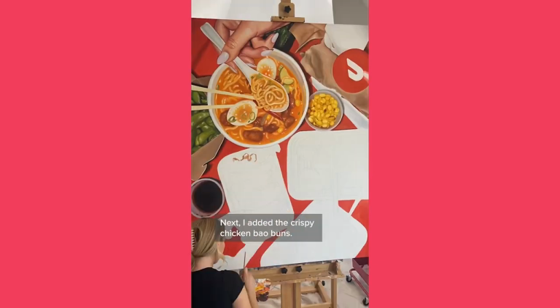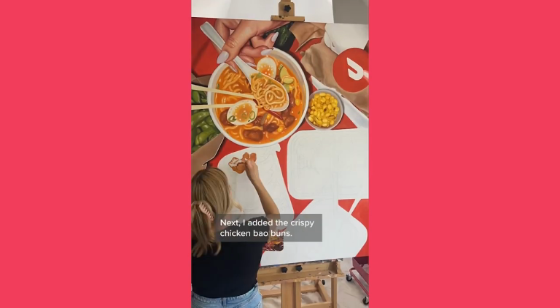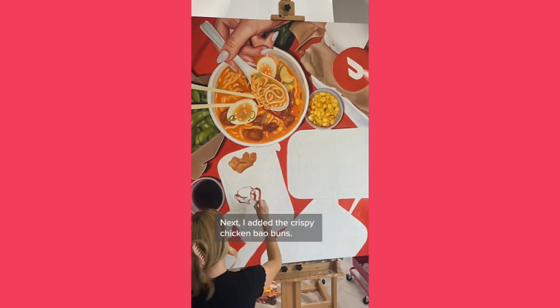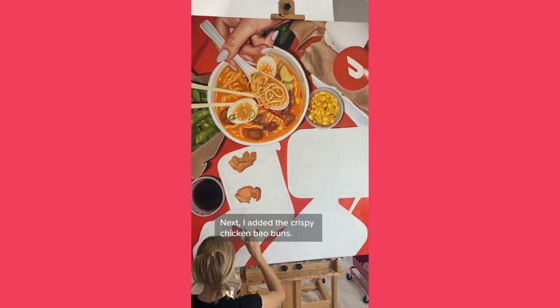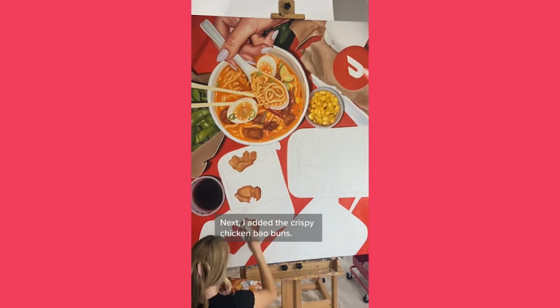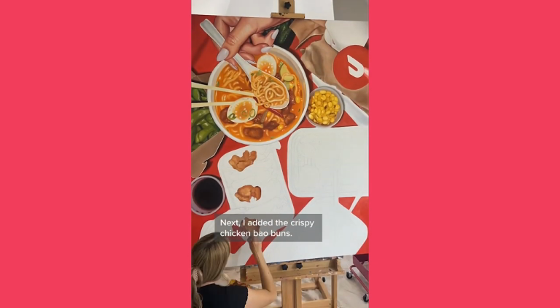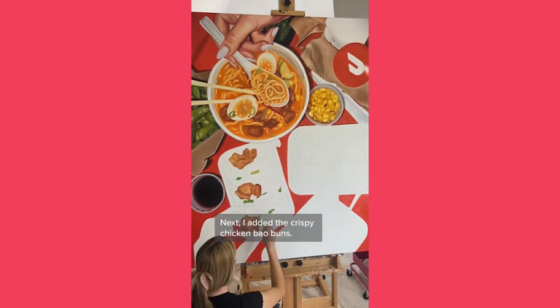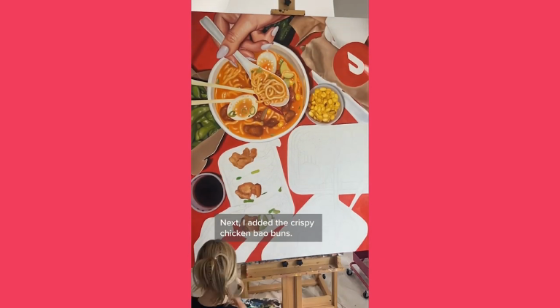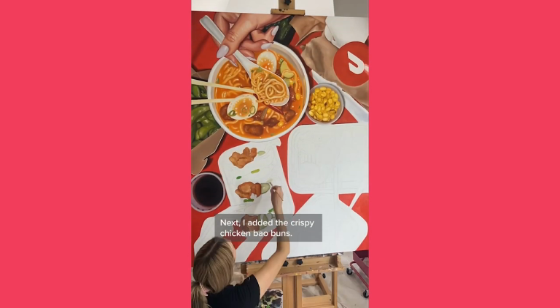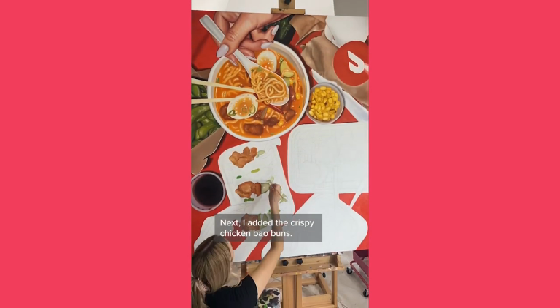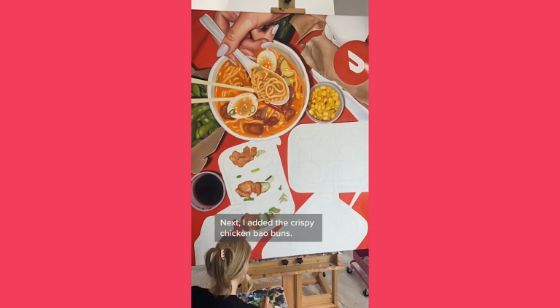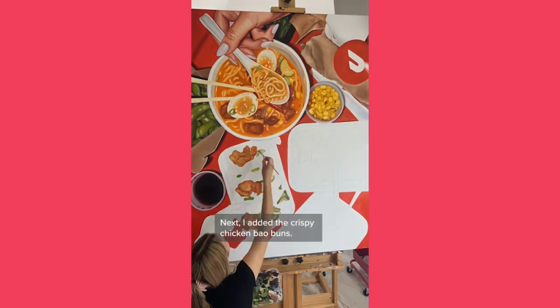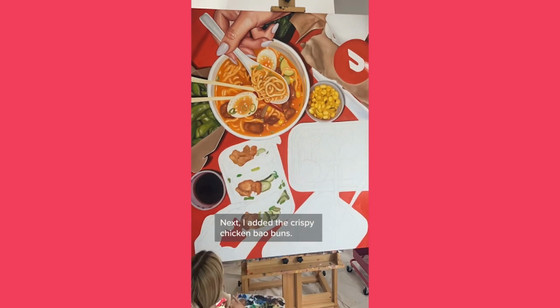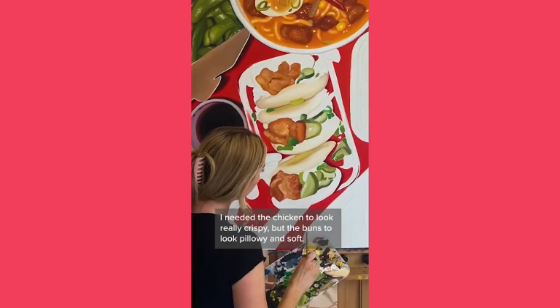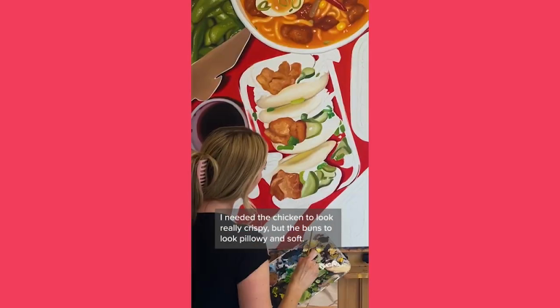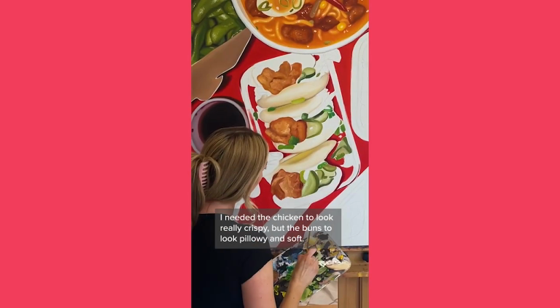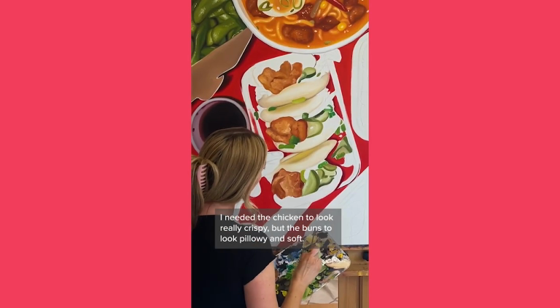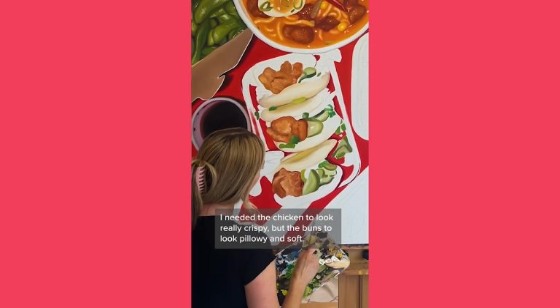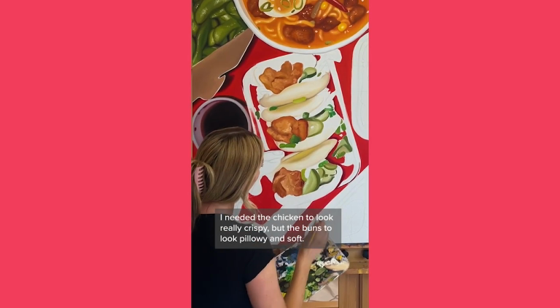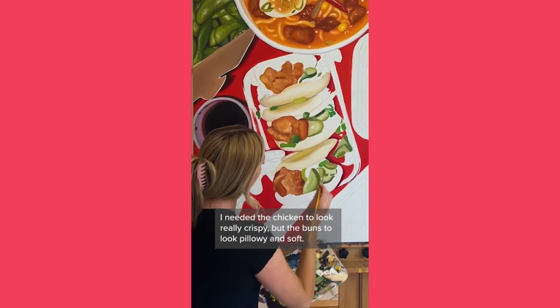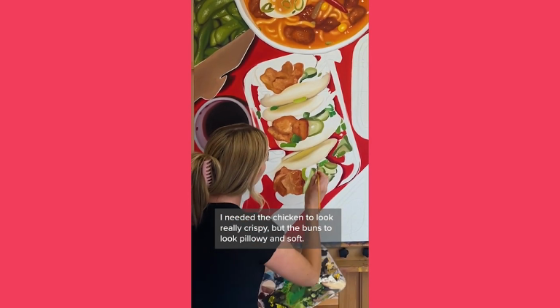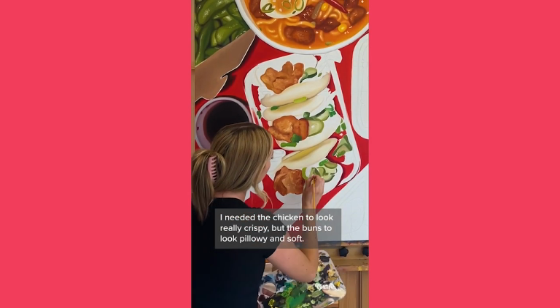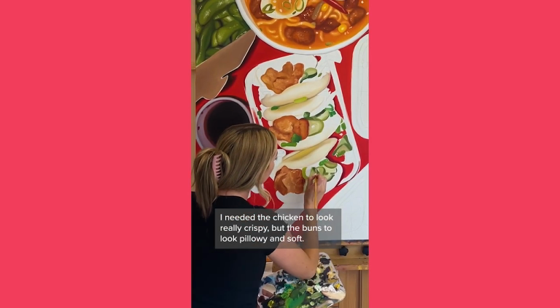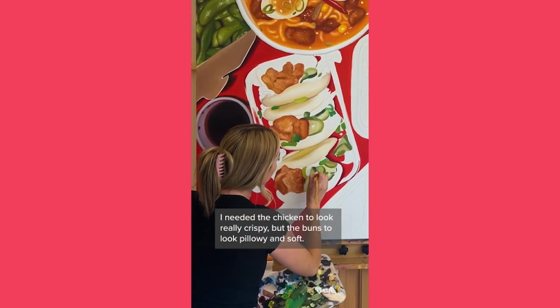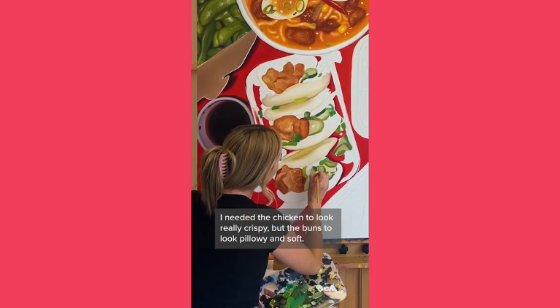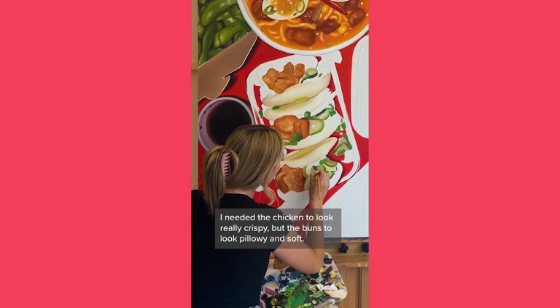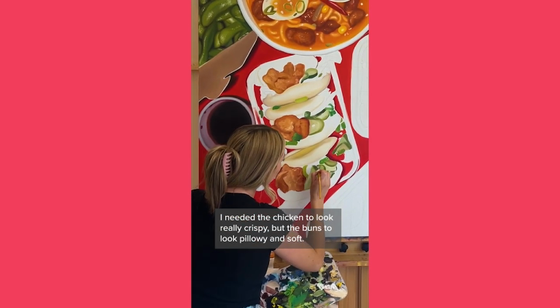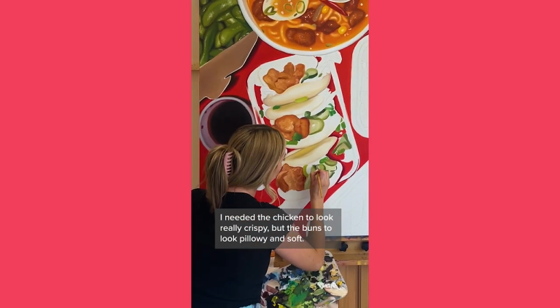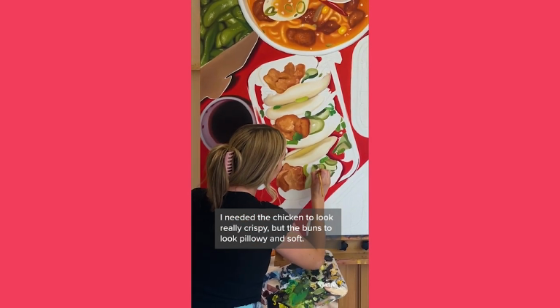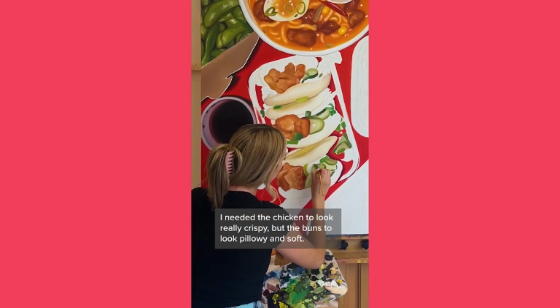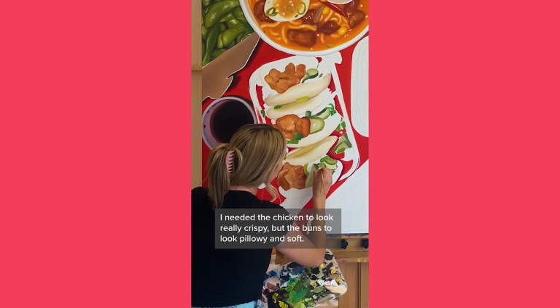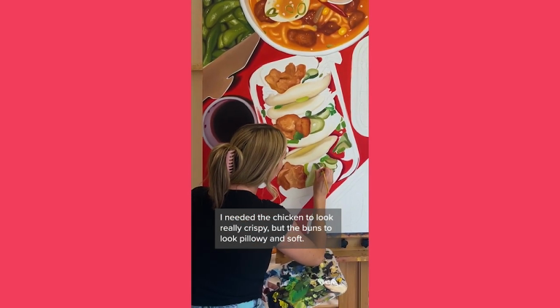Next I added the crispy chicken bao buns. I needed the chicken to look really crispy, but the buns to look pillowy and soft.